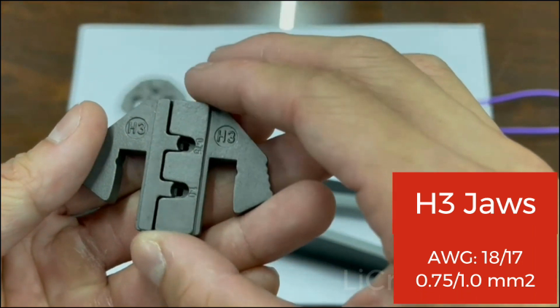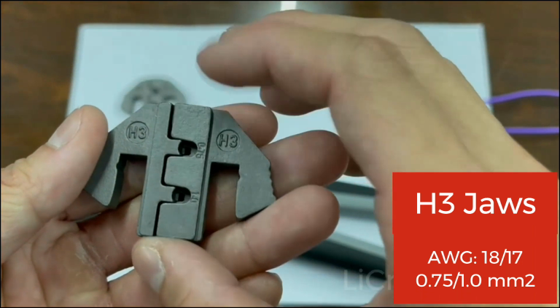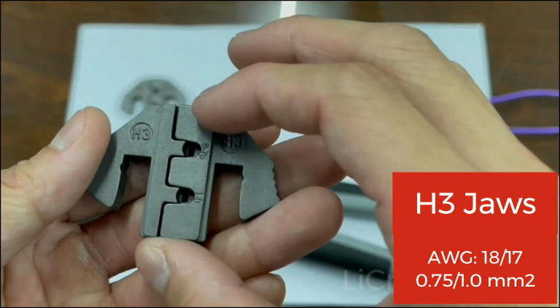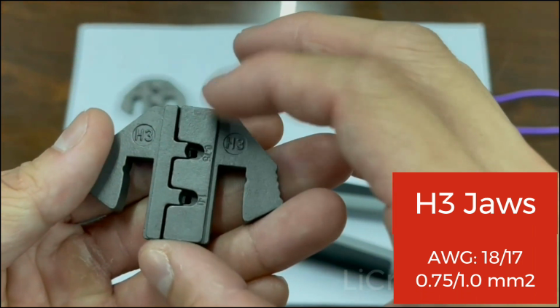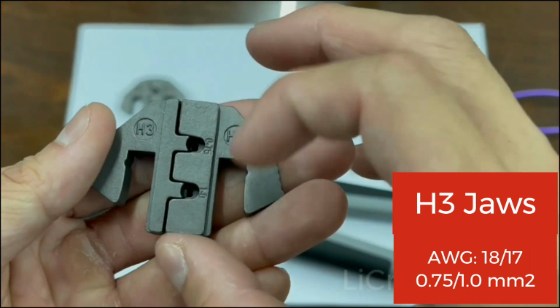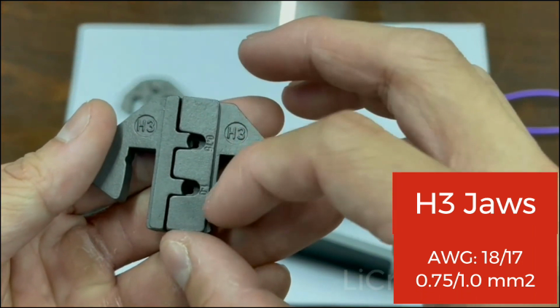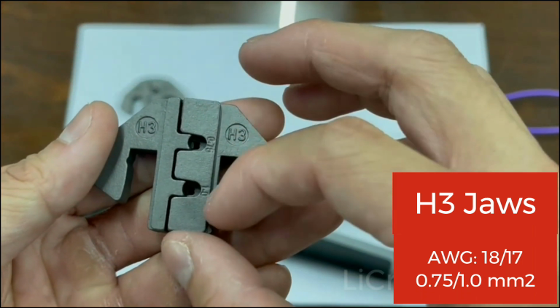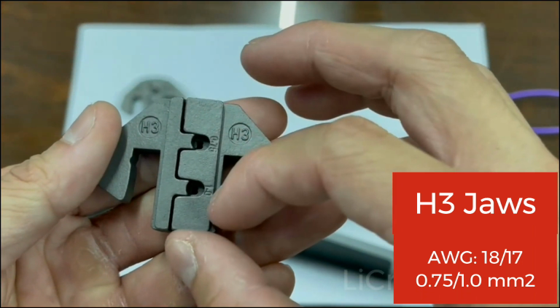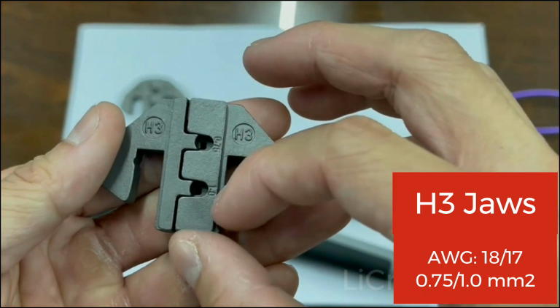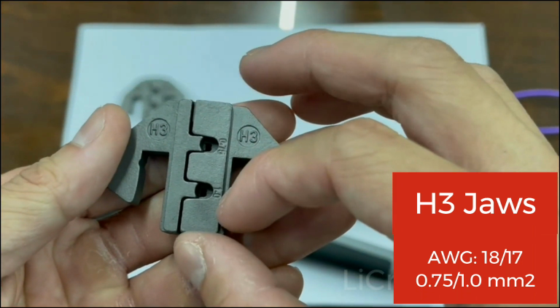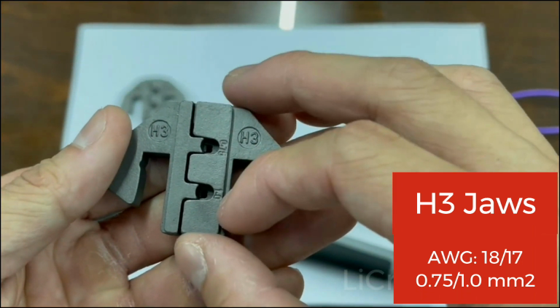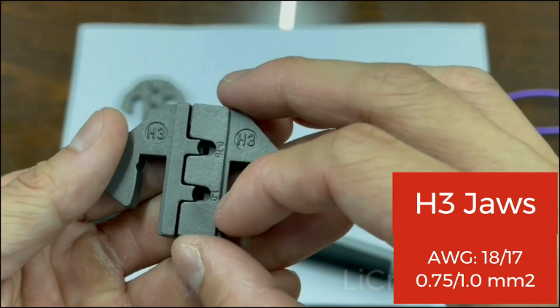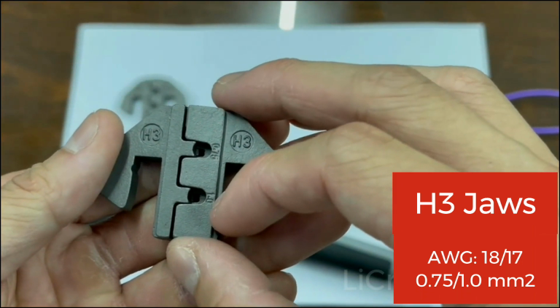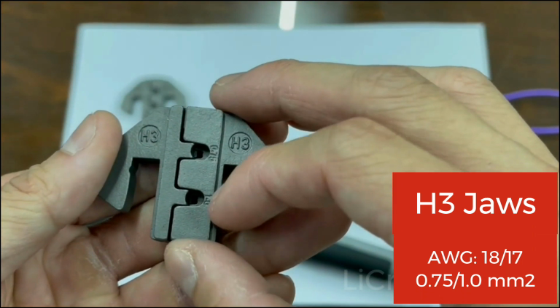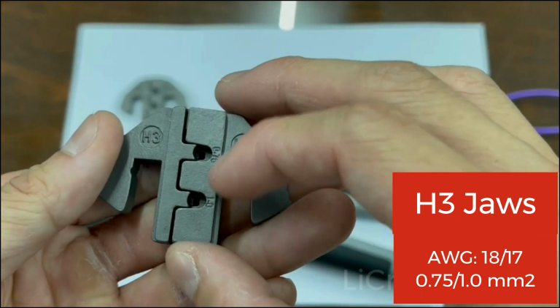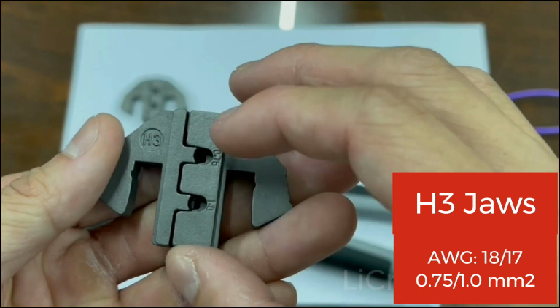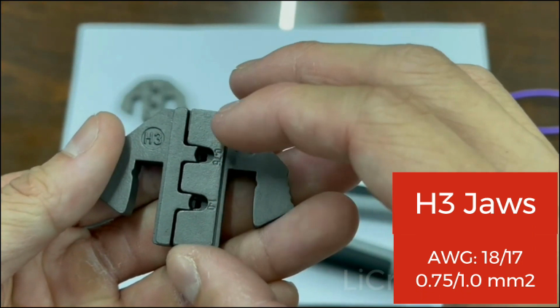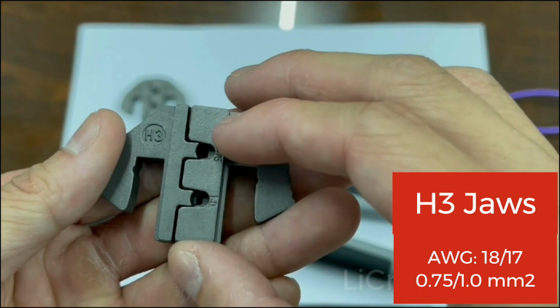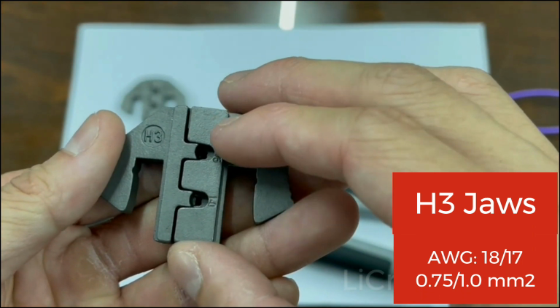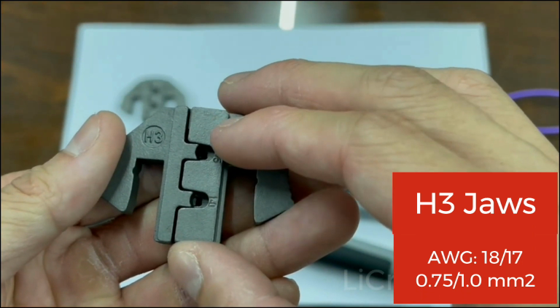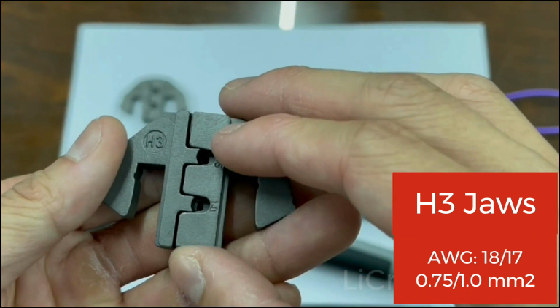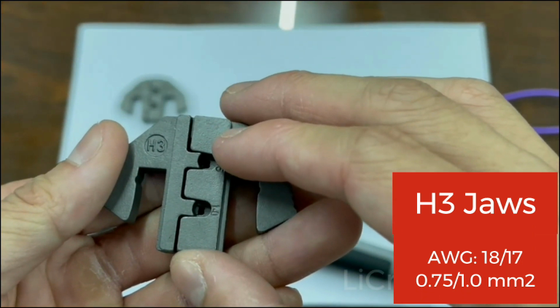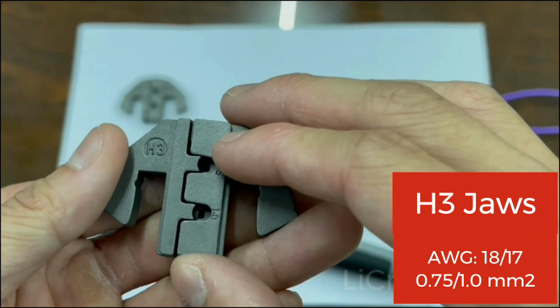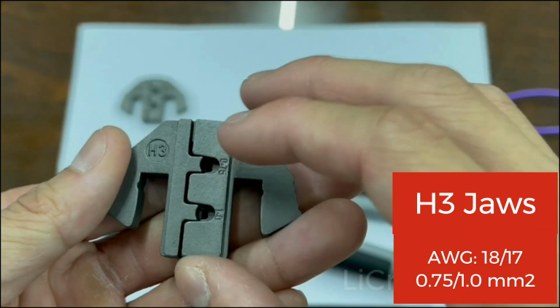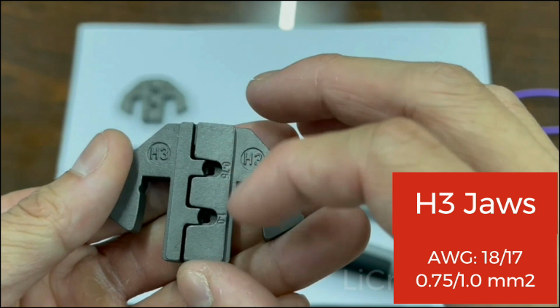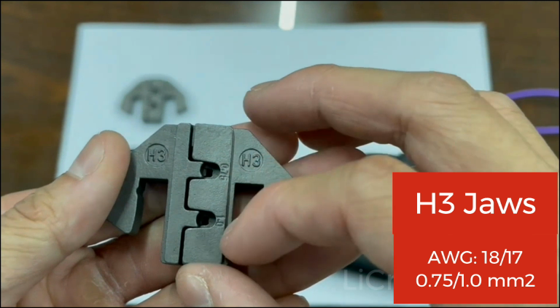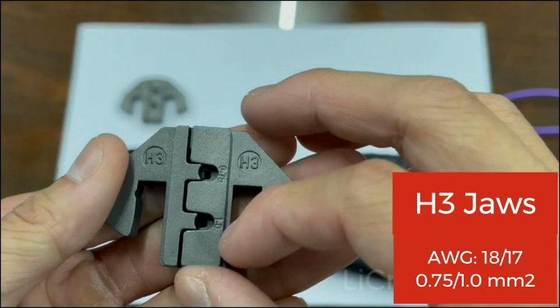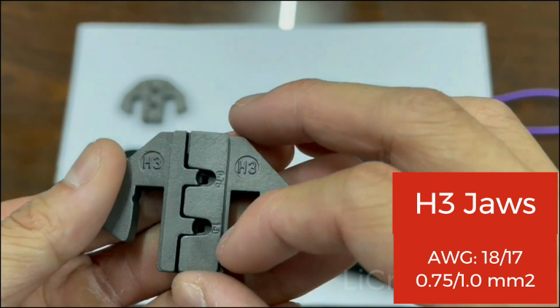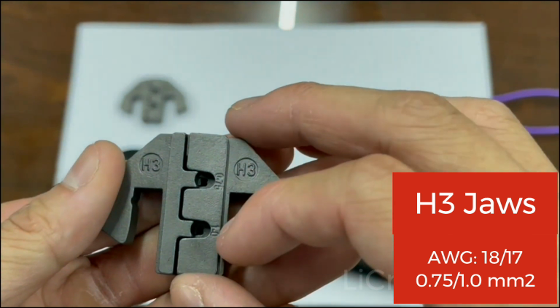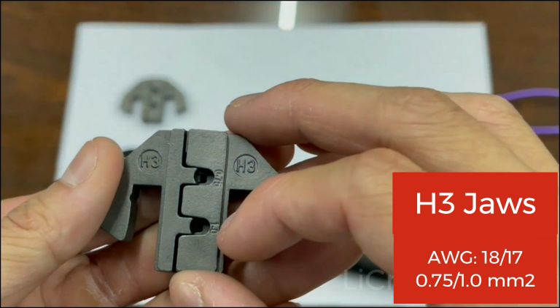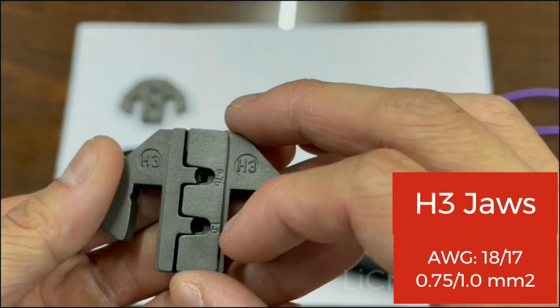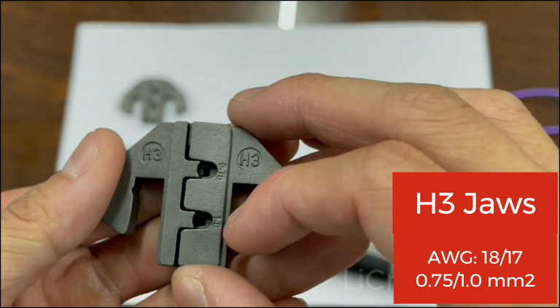Moving on to the H3 dies — the H3 dies are for AWG 18 and 17, which is 0.75 and 1mm².